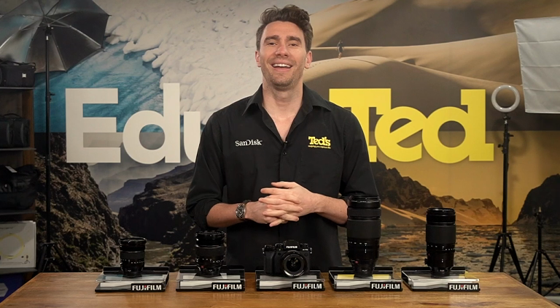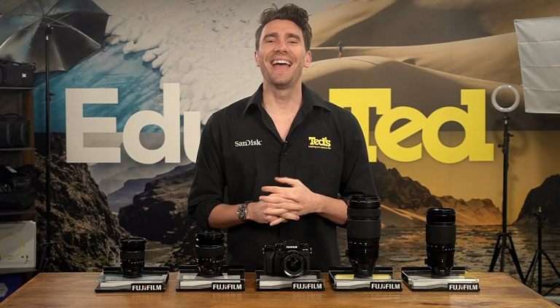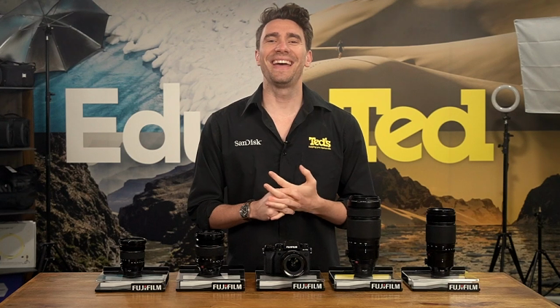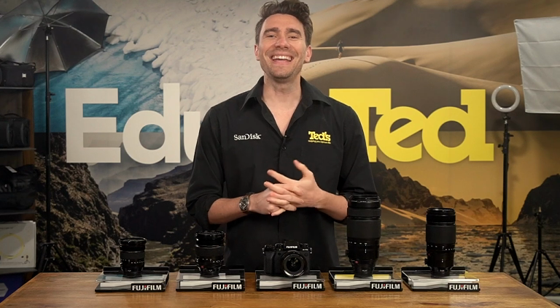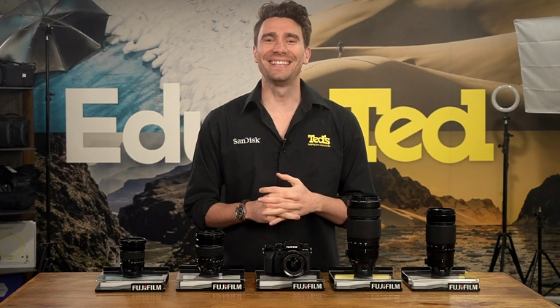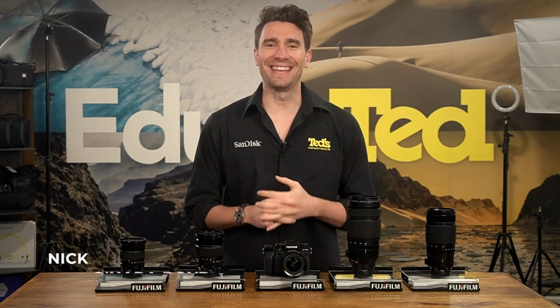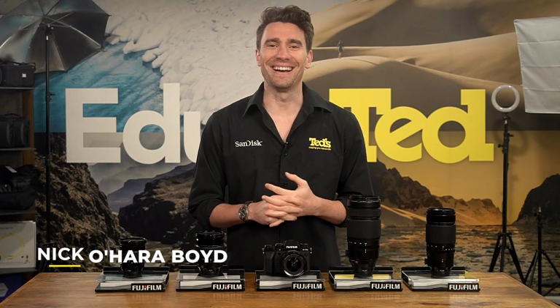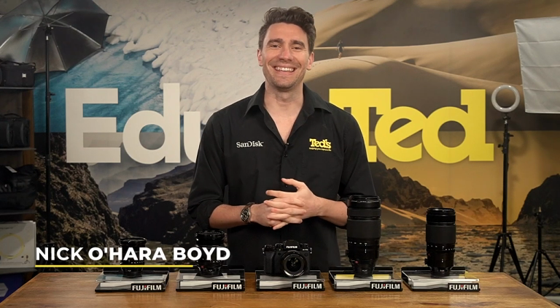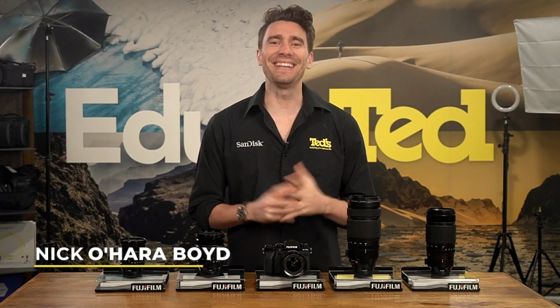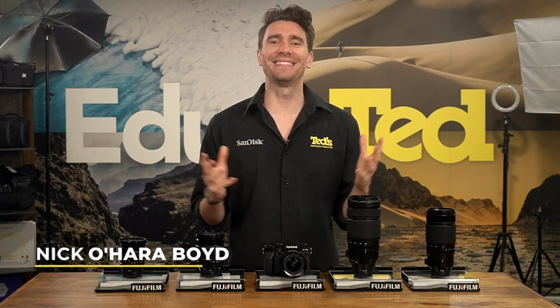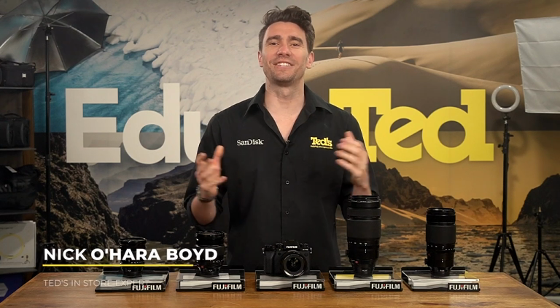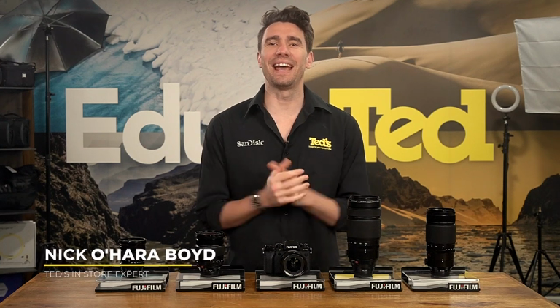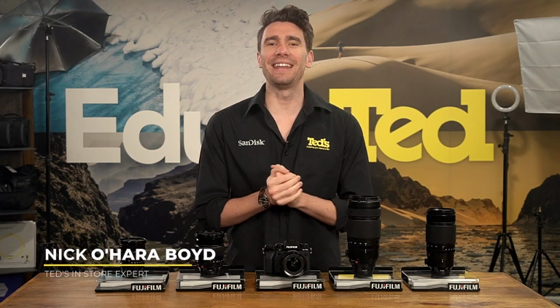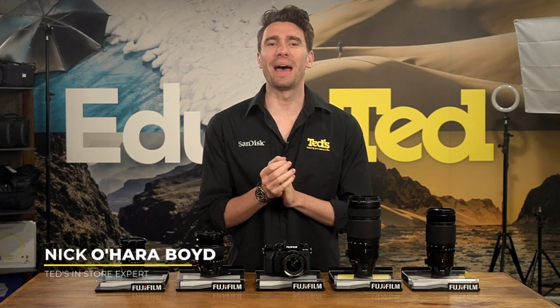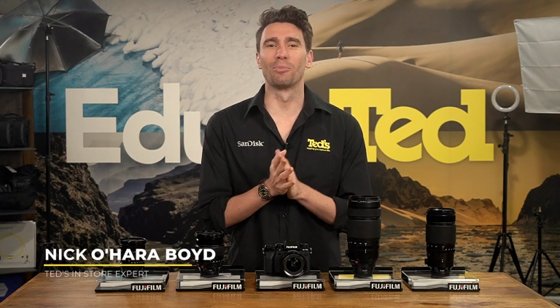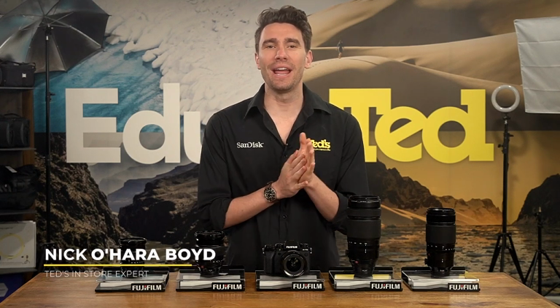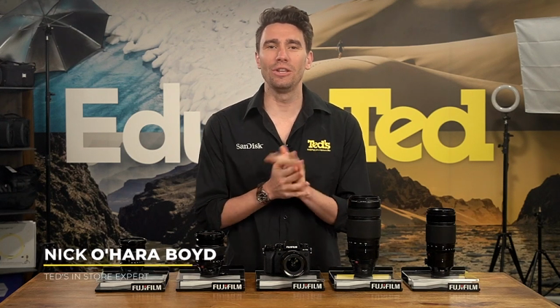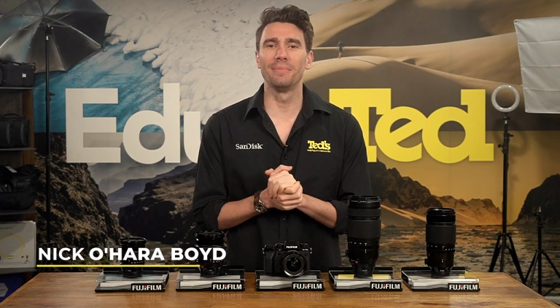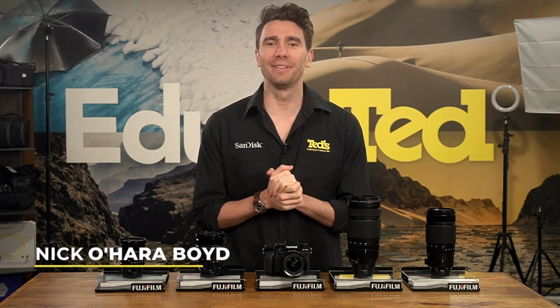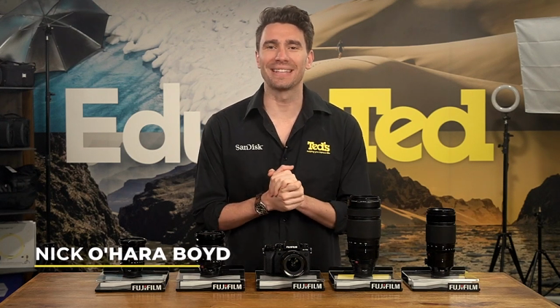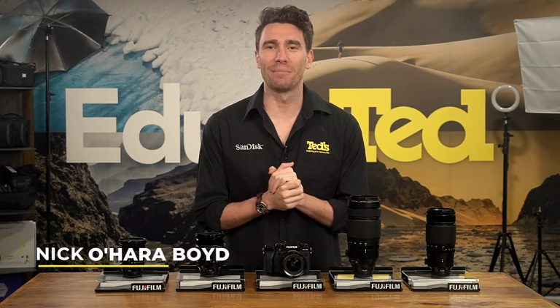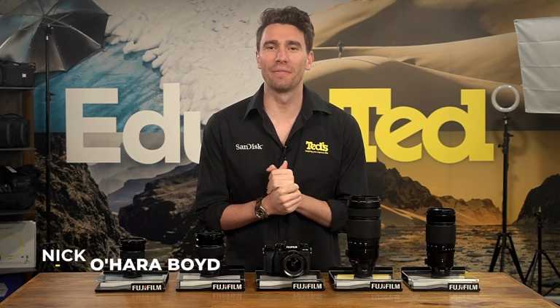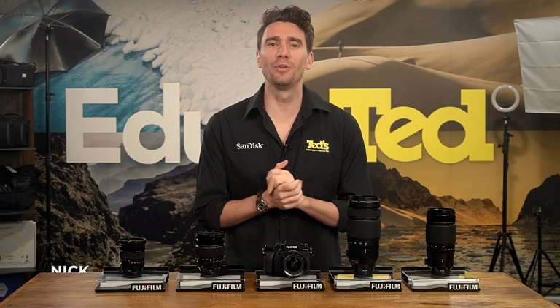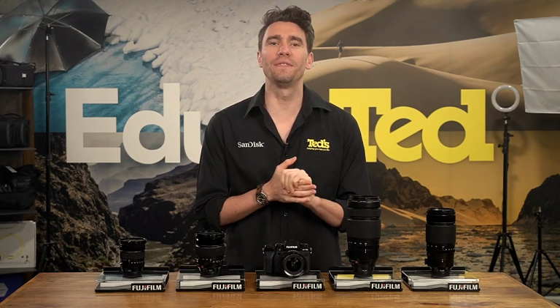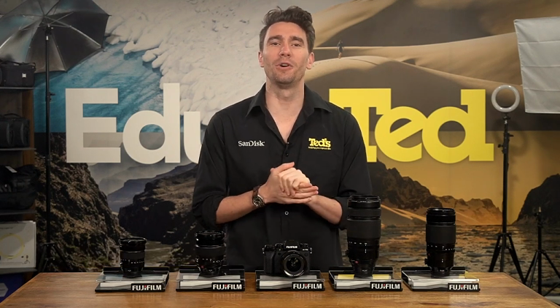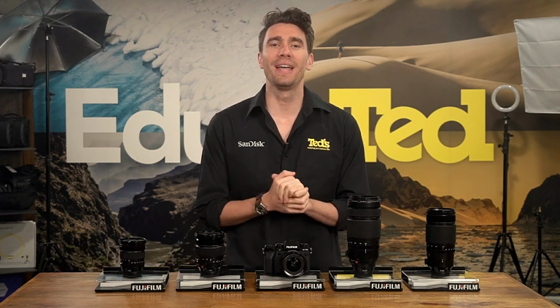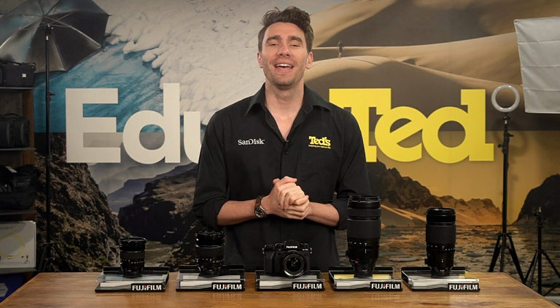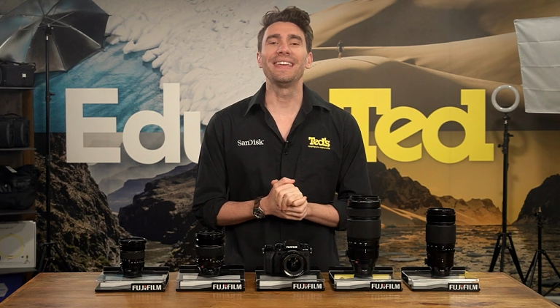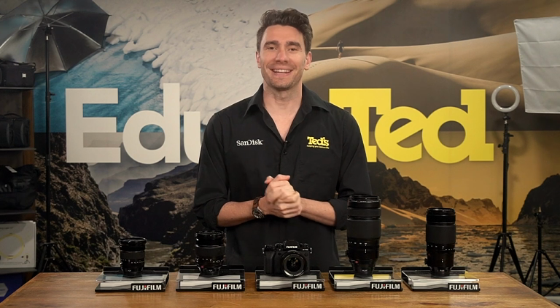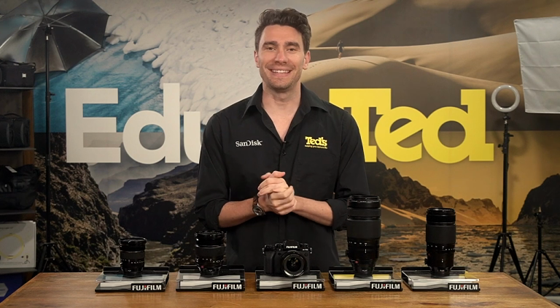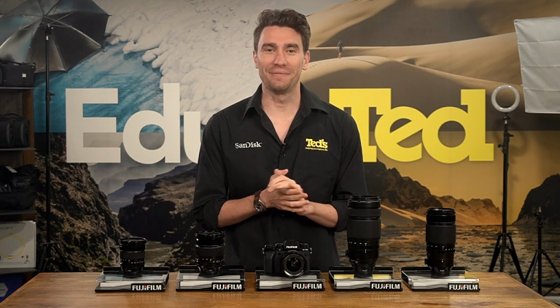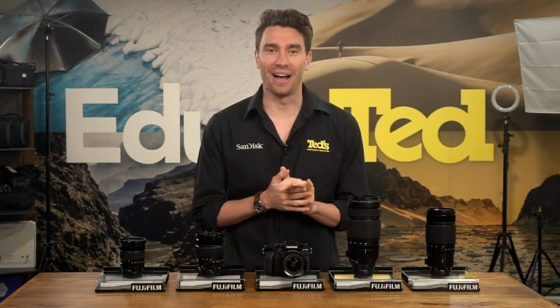Hey there, it's Nick here, getting you educated about a brand new mirrorless camera from Fujifilm, the X-T5.